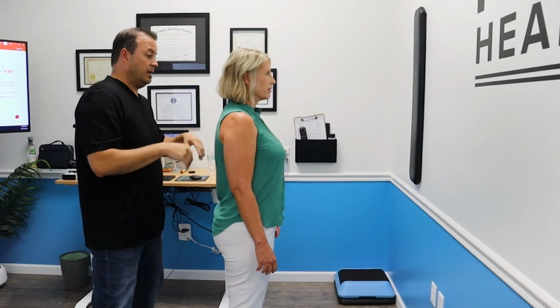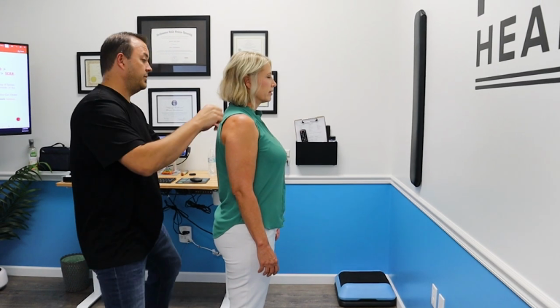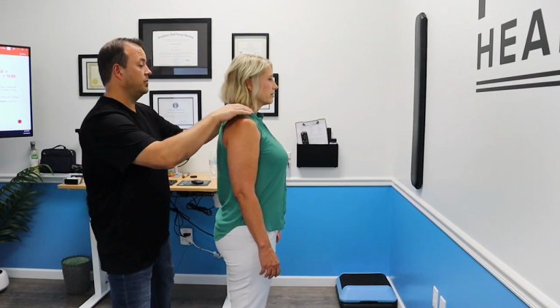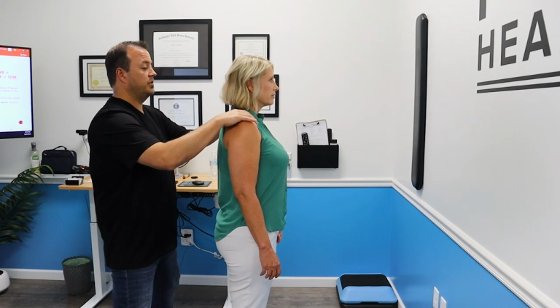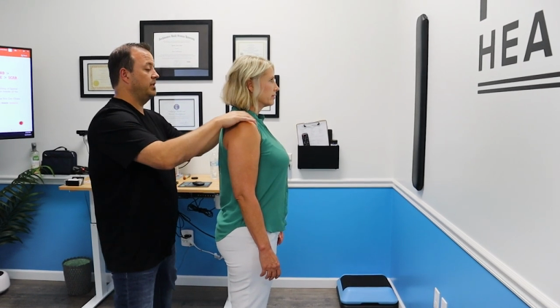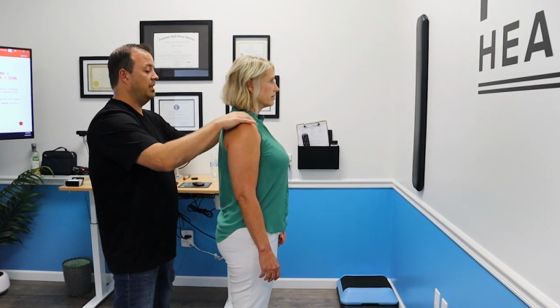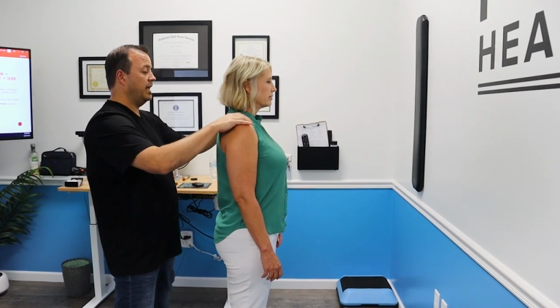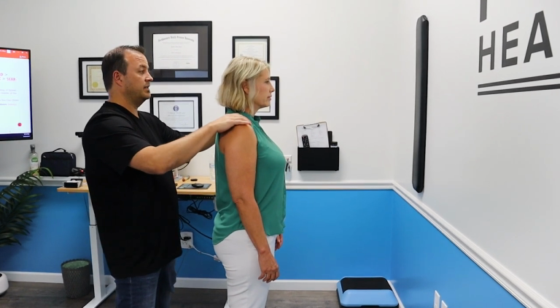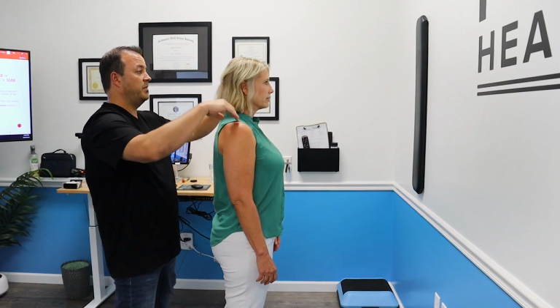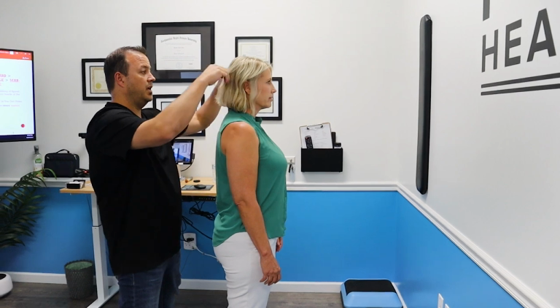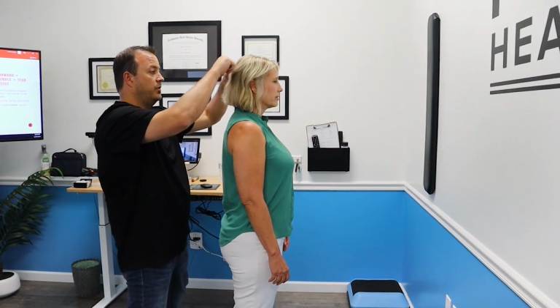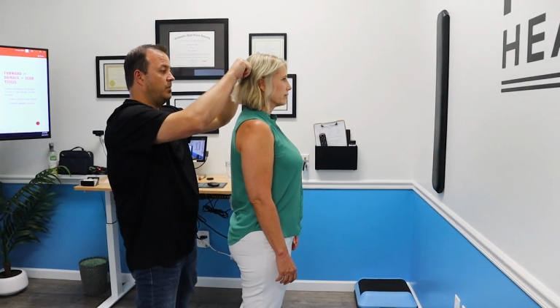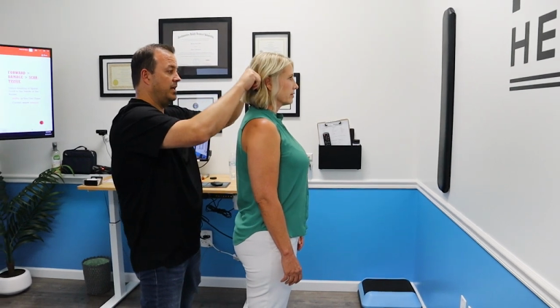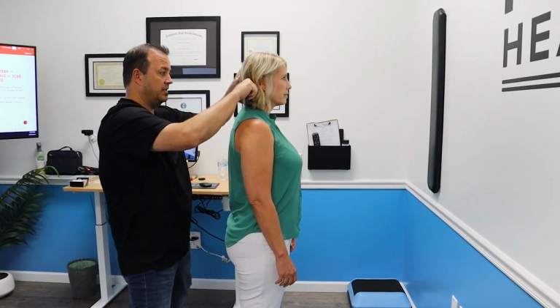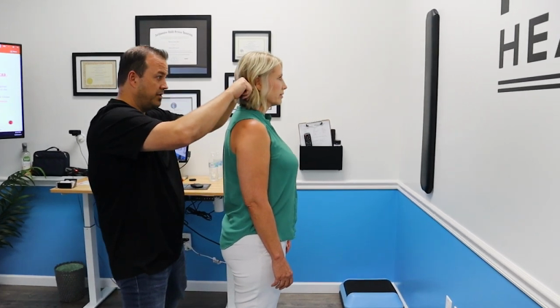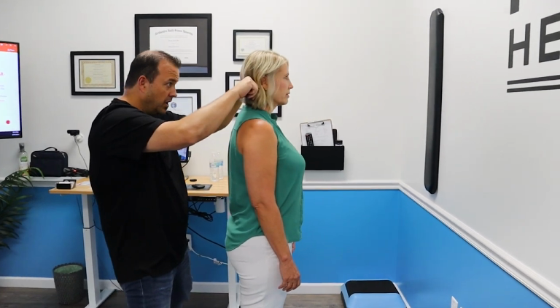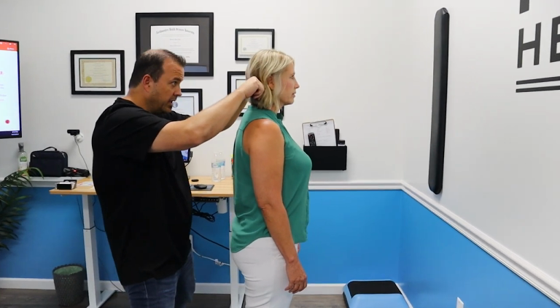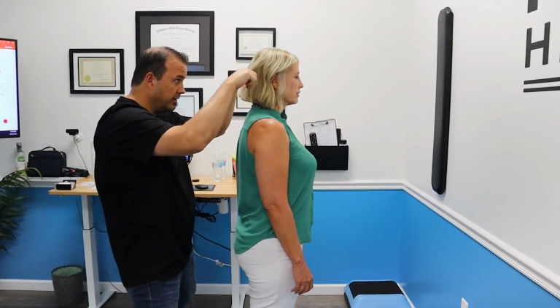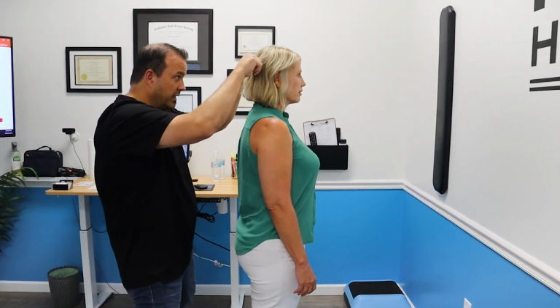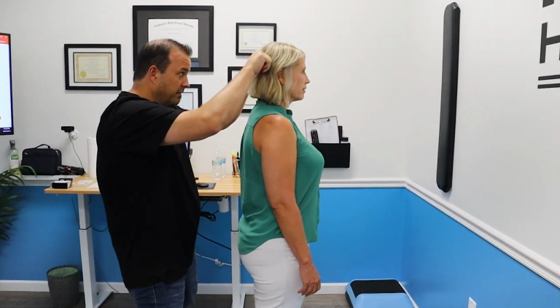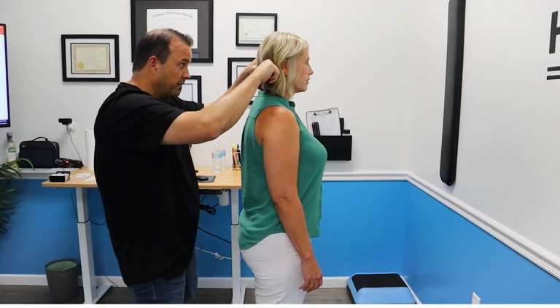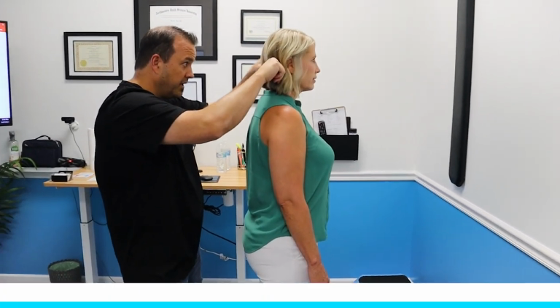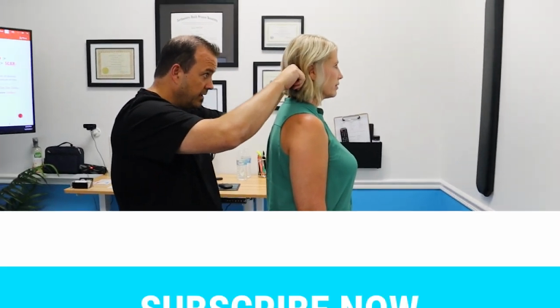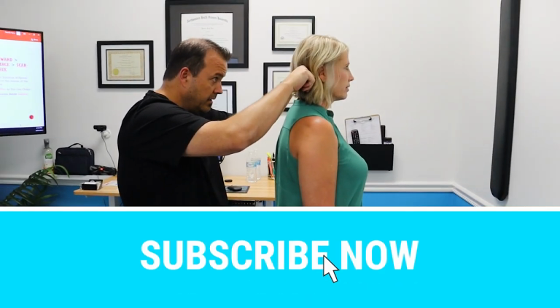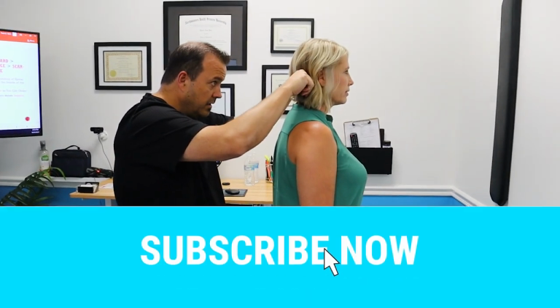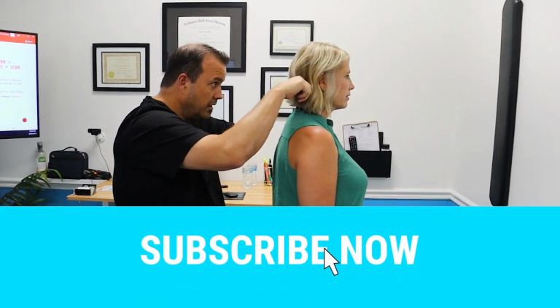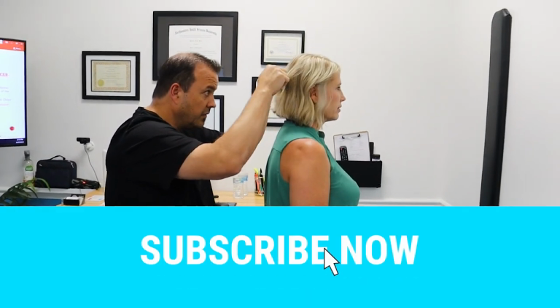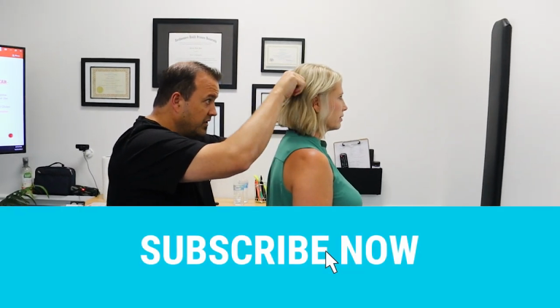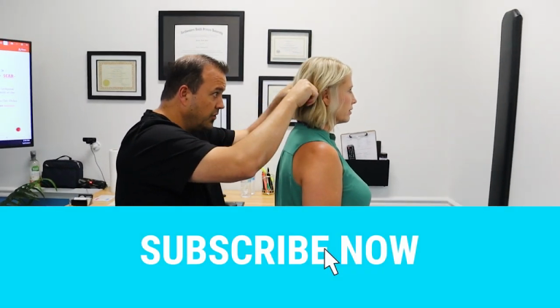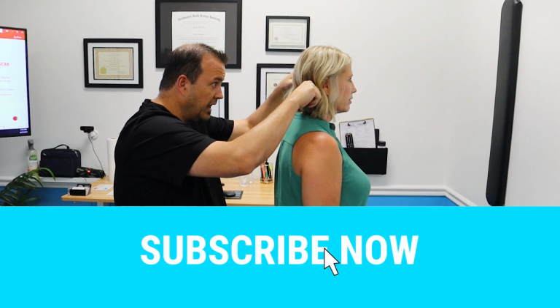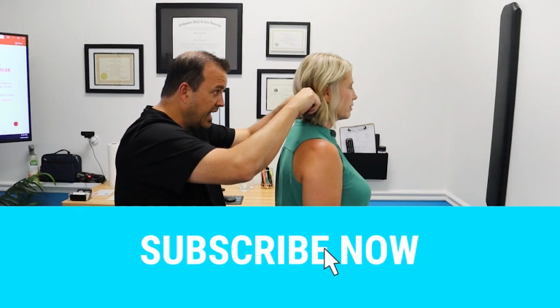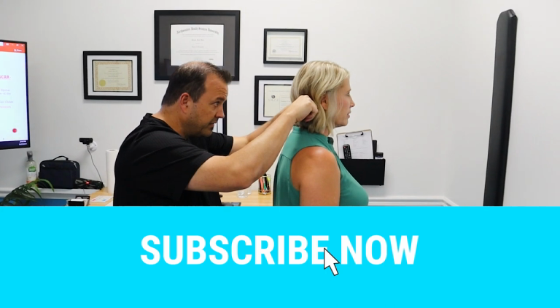Let your shoulders just really relax. I'm going to come do a couple of passes down your noggin here to get a feel for your head. And we said you are left.